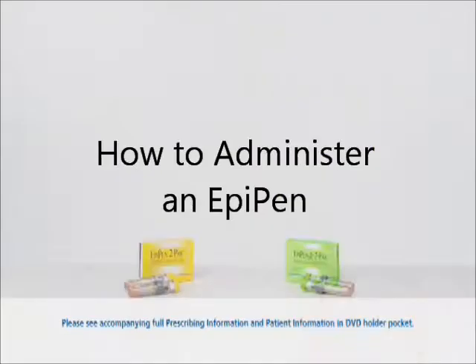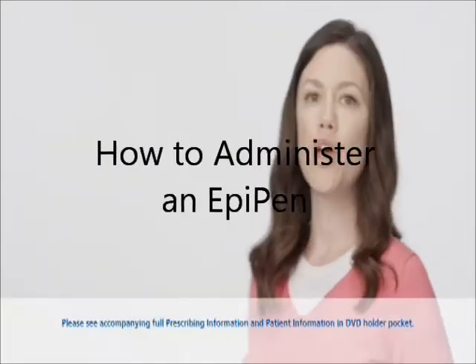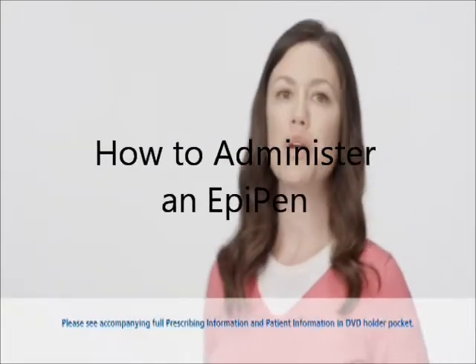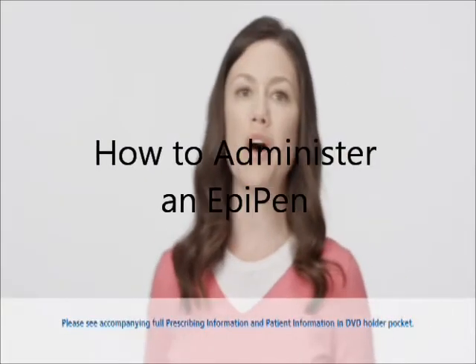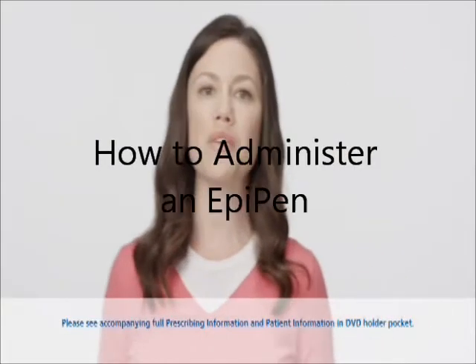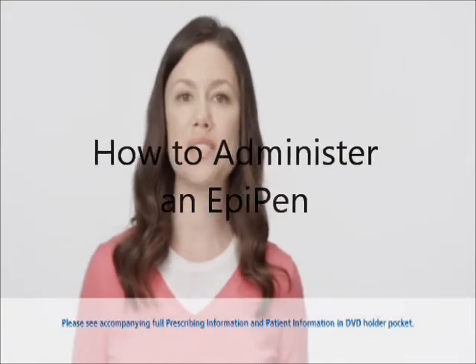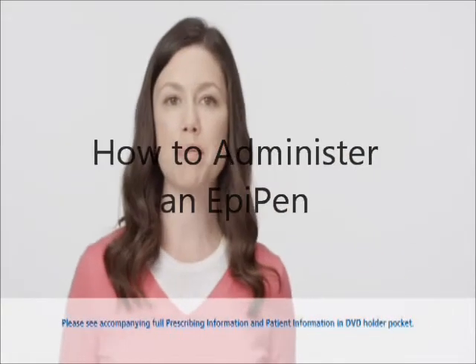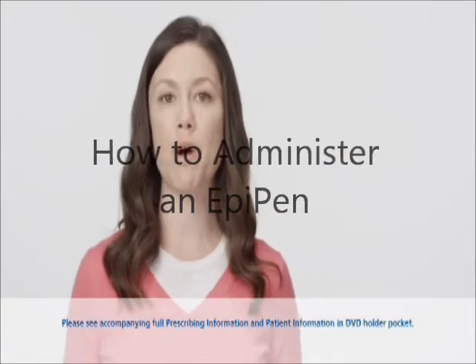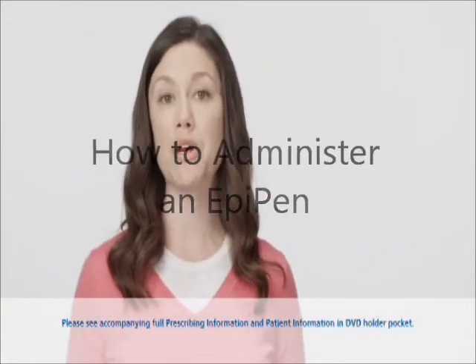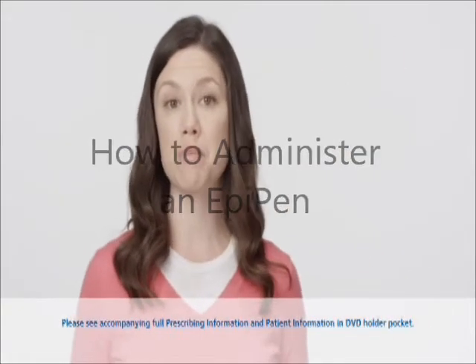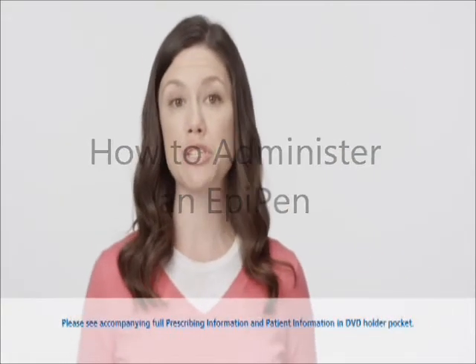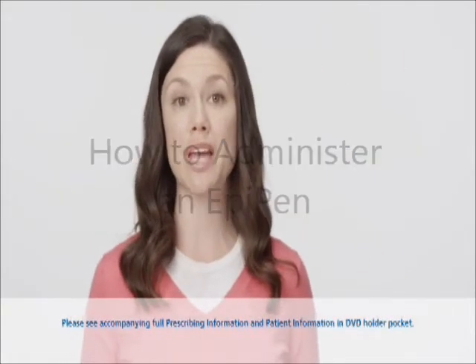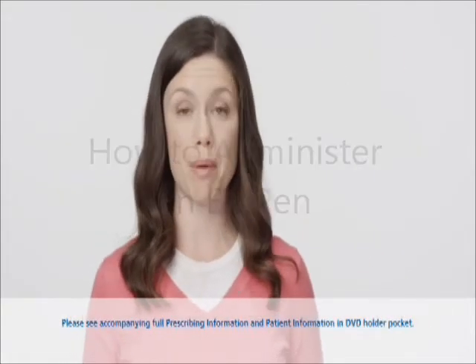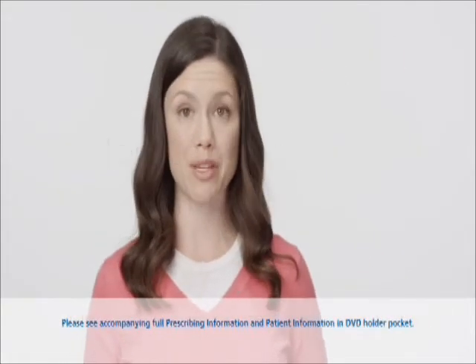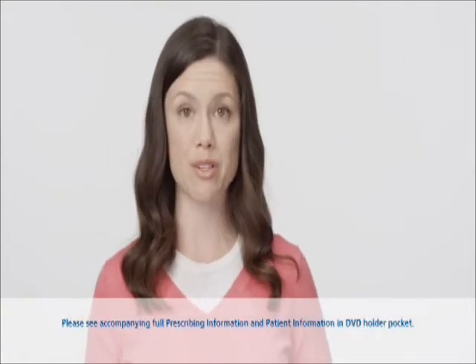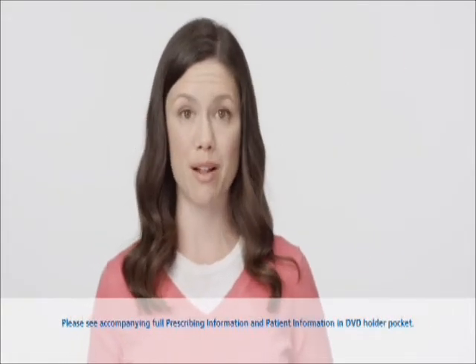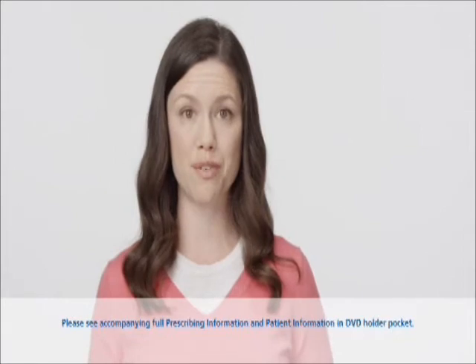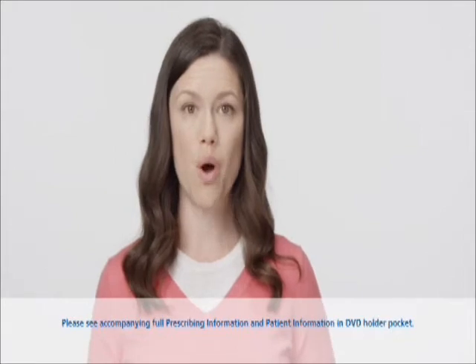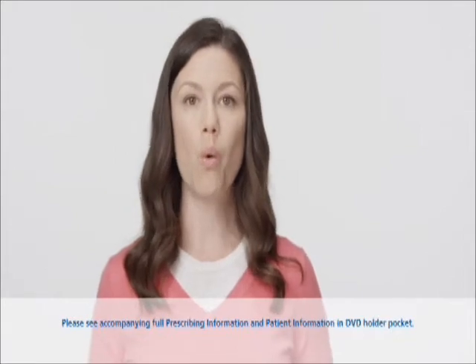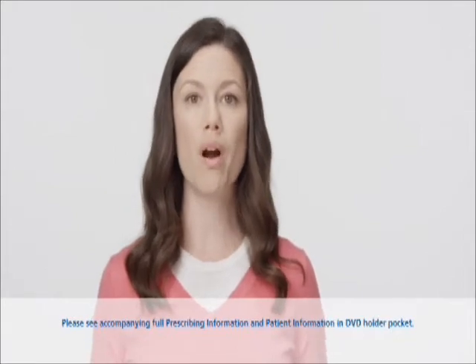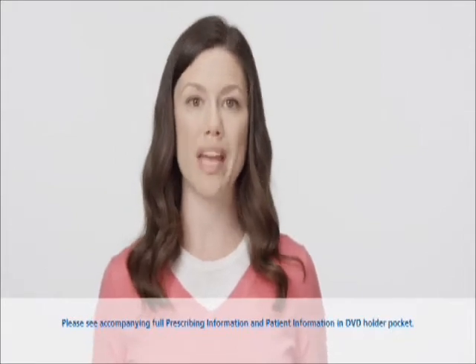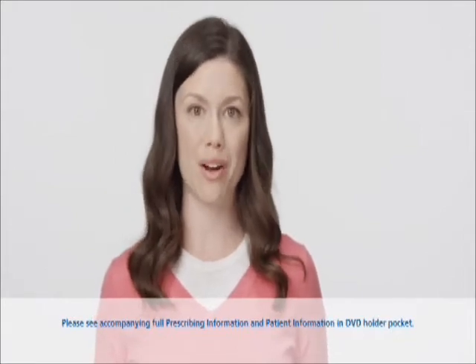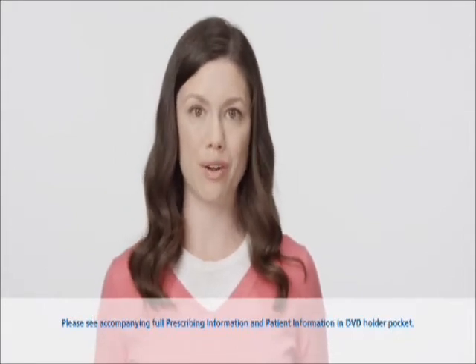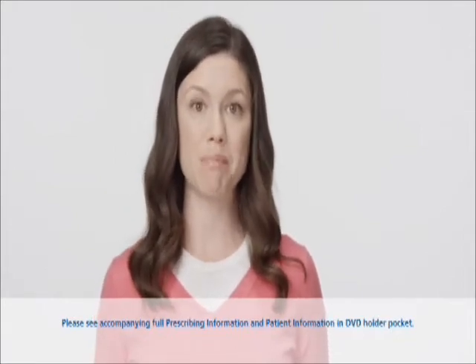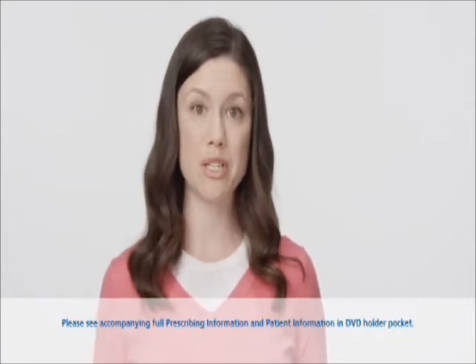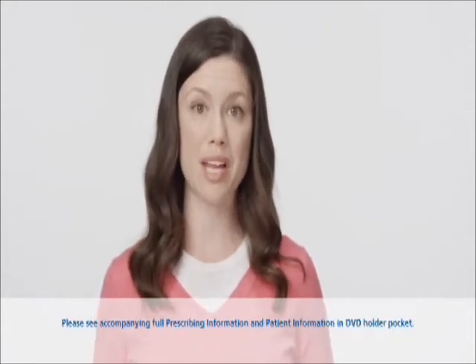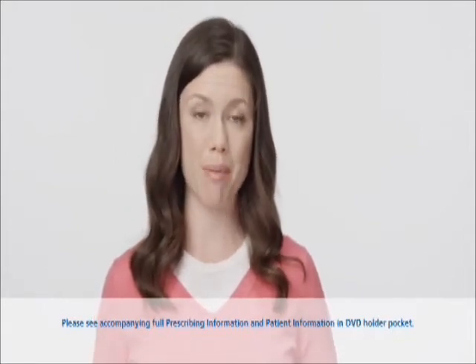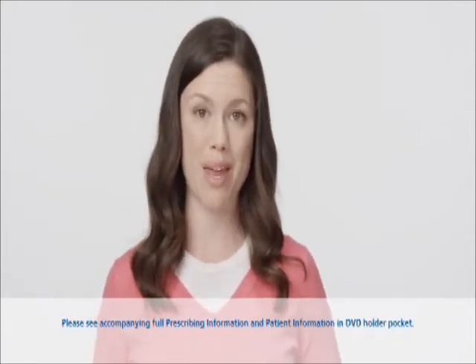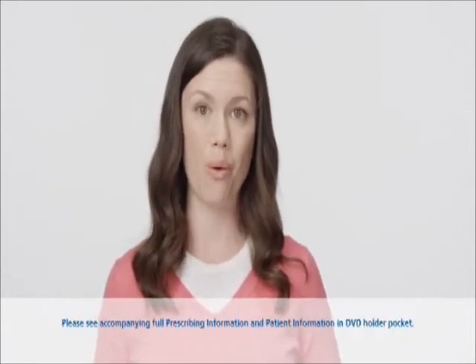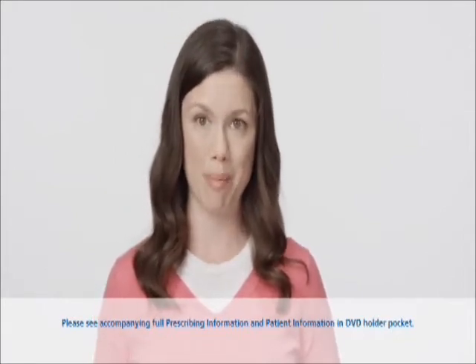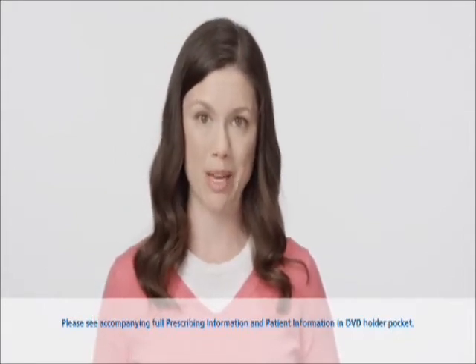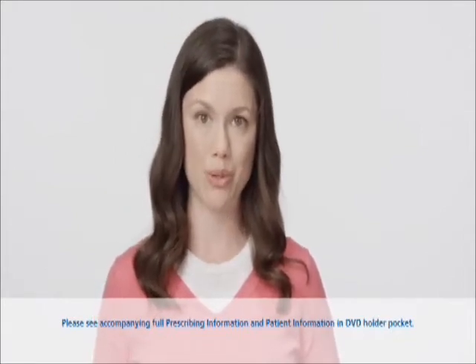You can follow these steps whether you're administering EpiPen to yourself or are a caregiver administering EpiPen or EpiPen Junior.